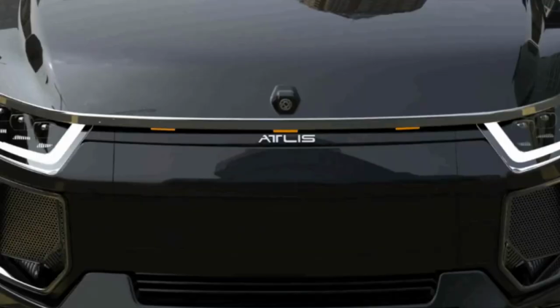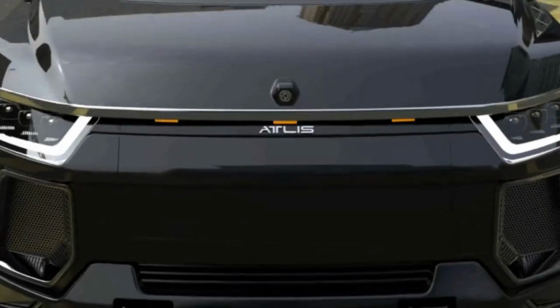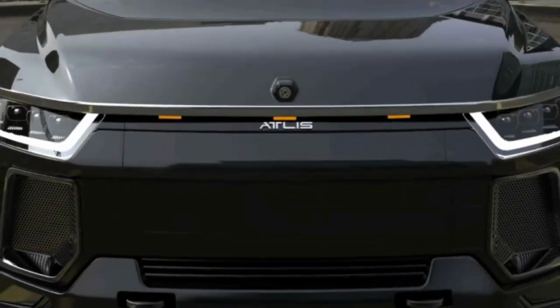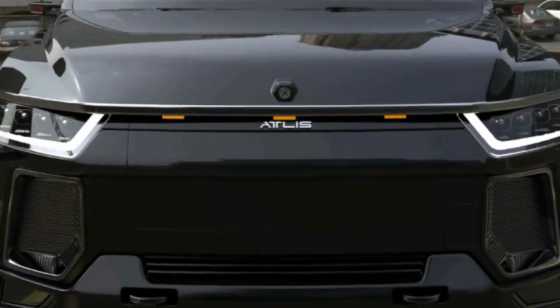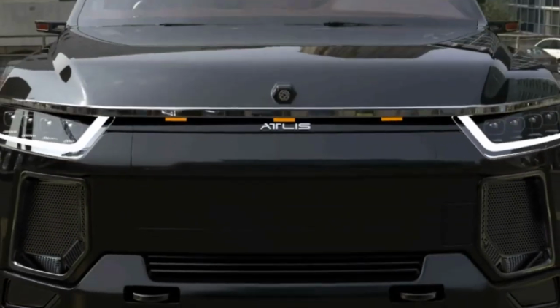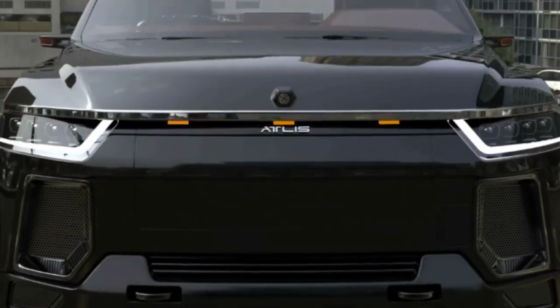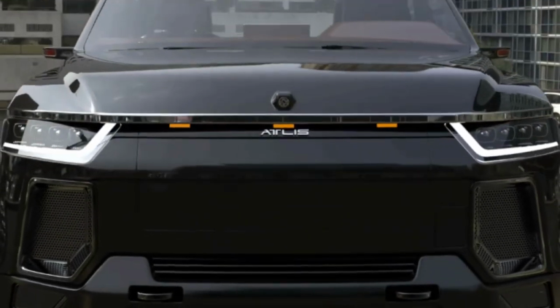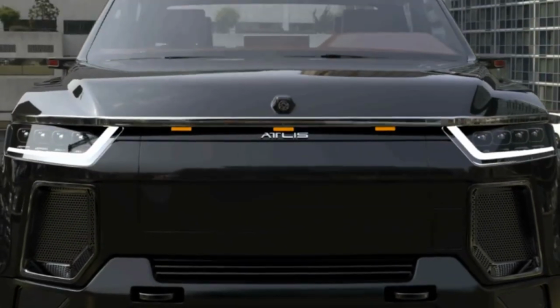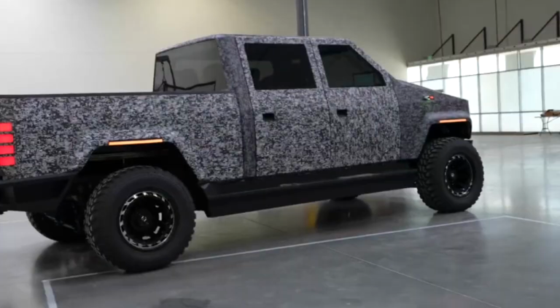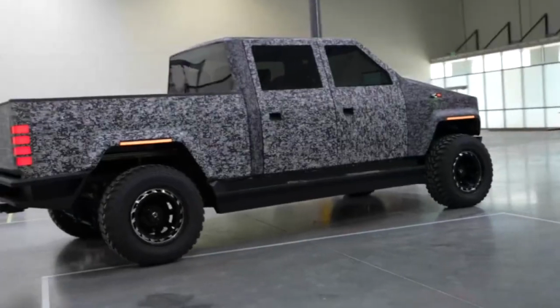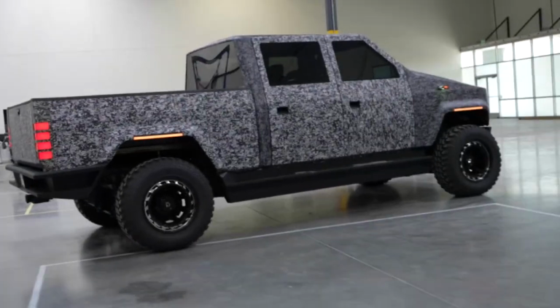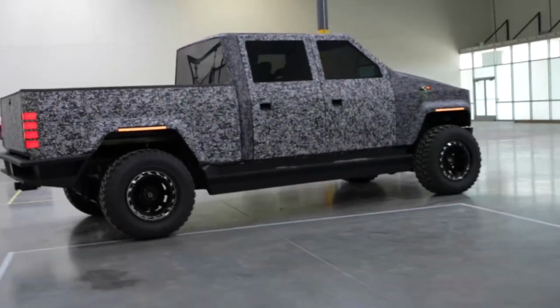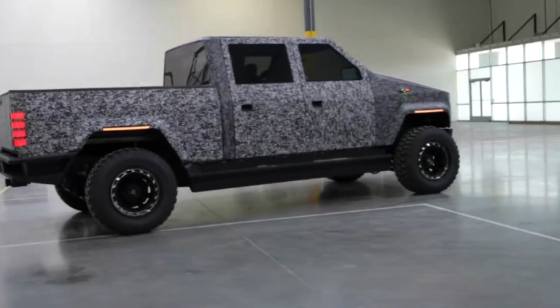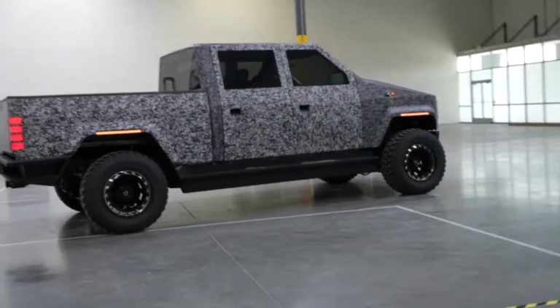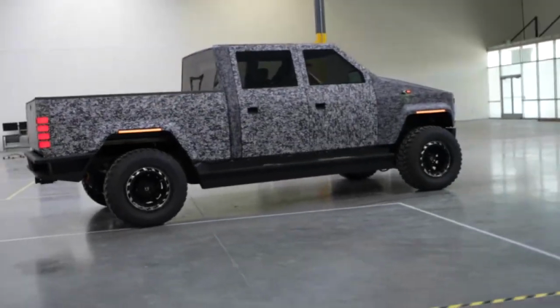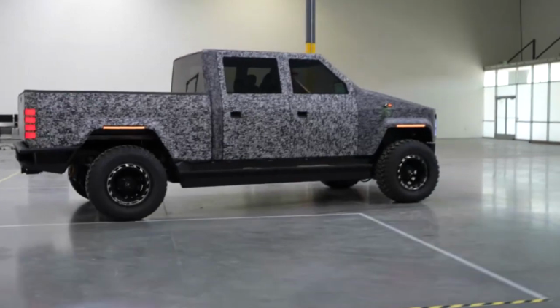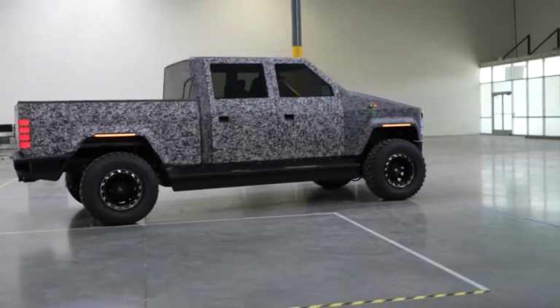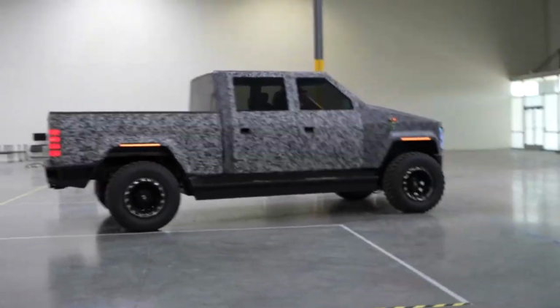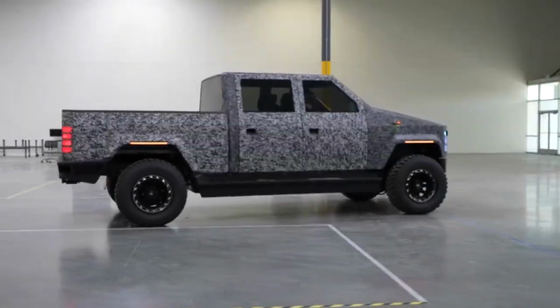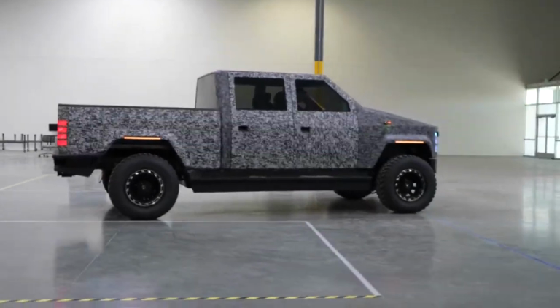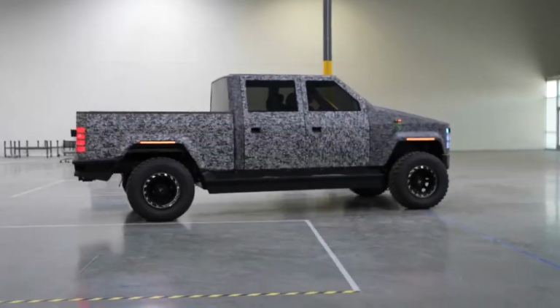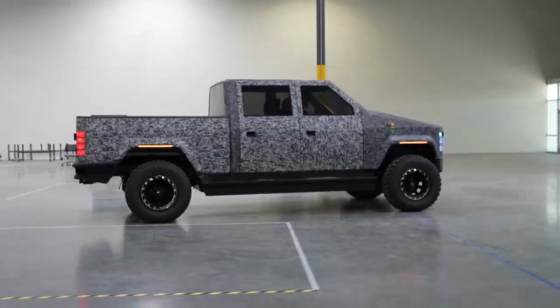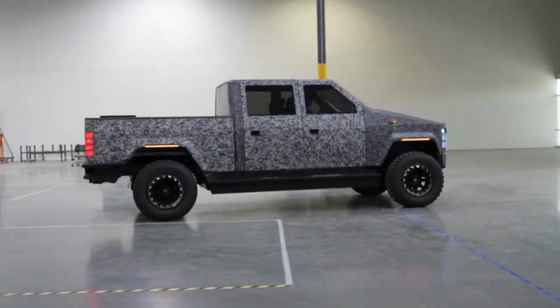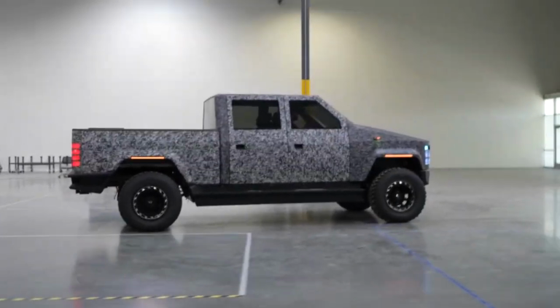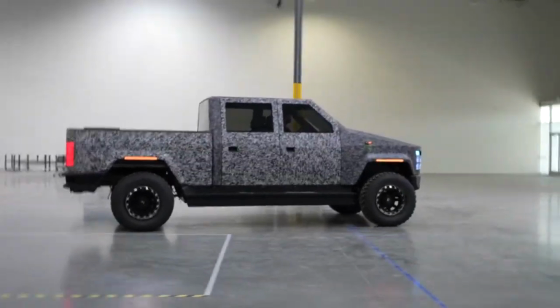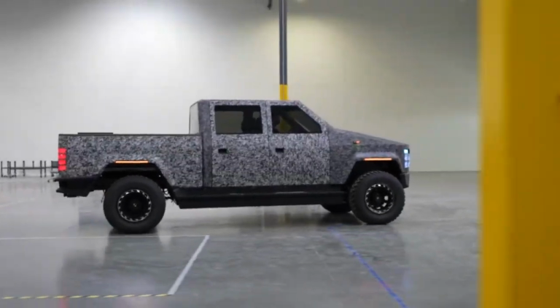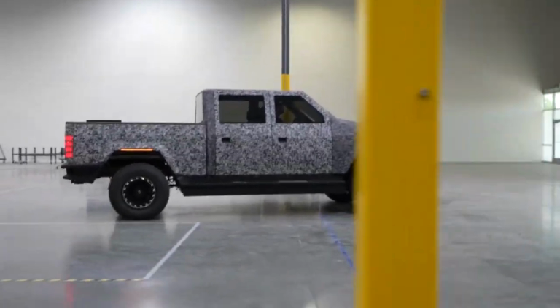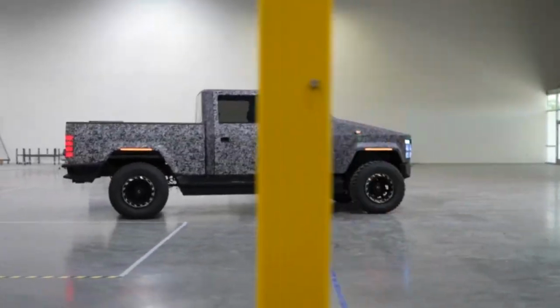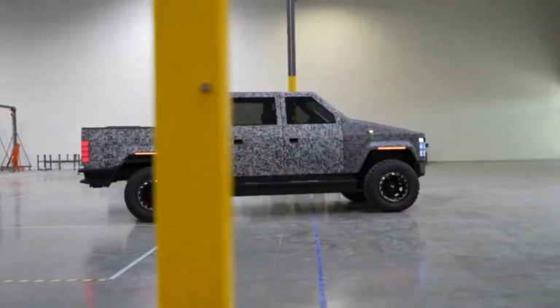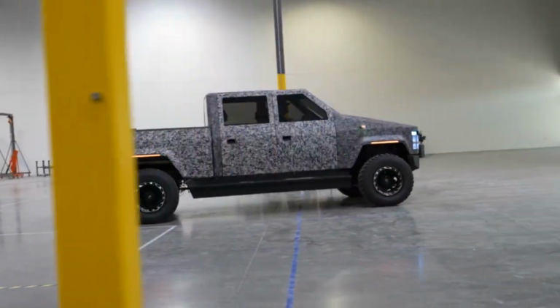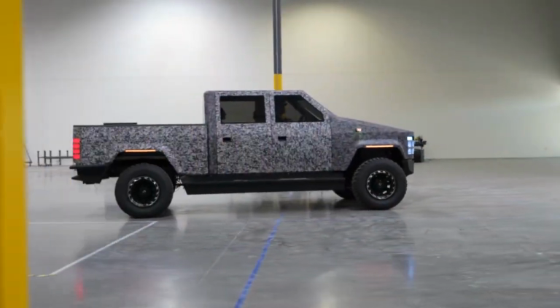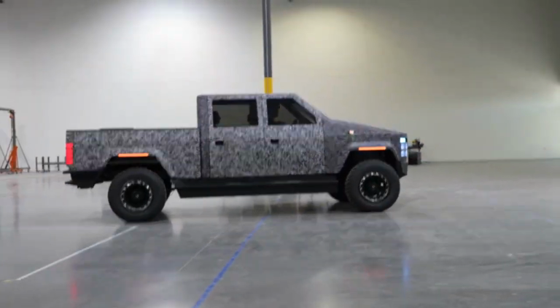The range-topper, meanwhile, with its 250-kilowatt-hour battery and 500-mile range, starts from $69,000.